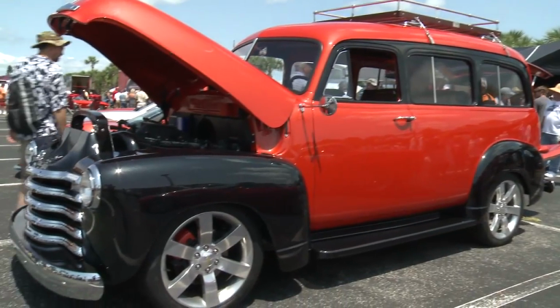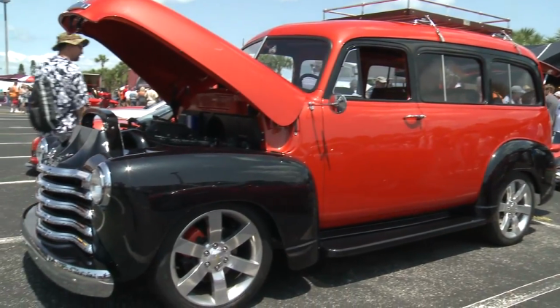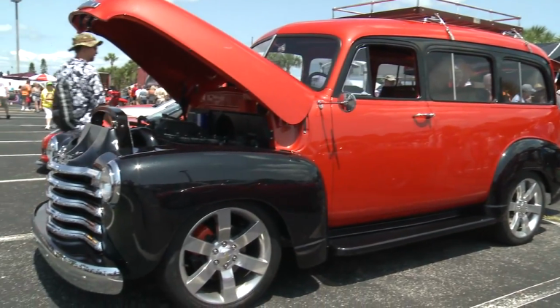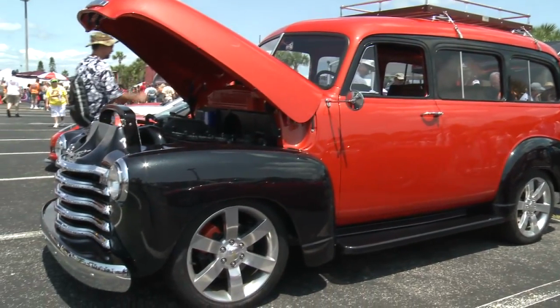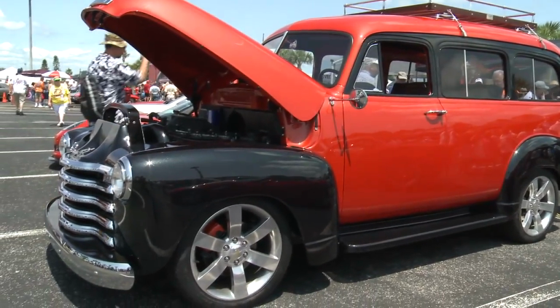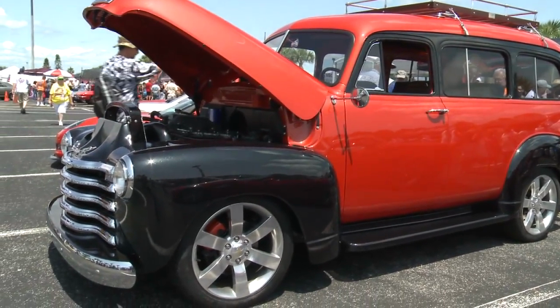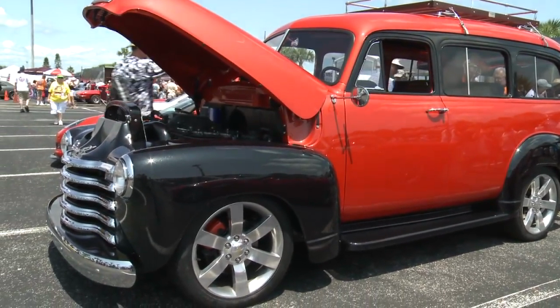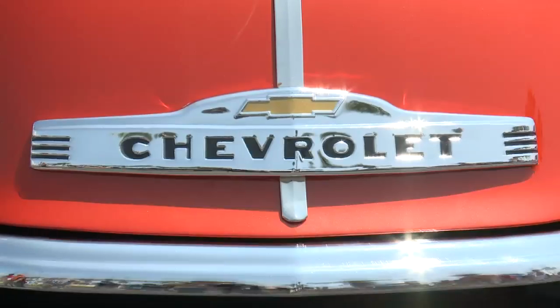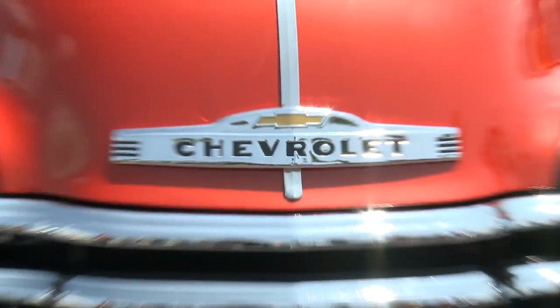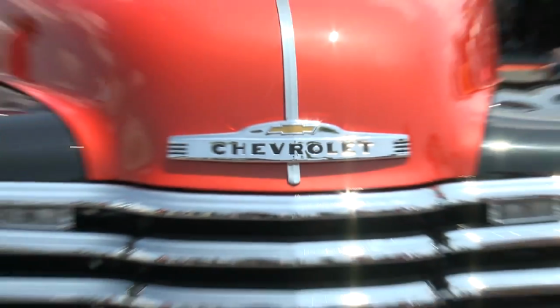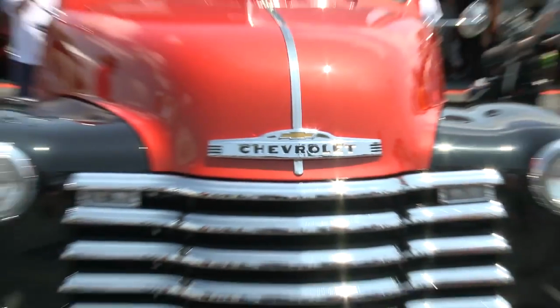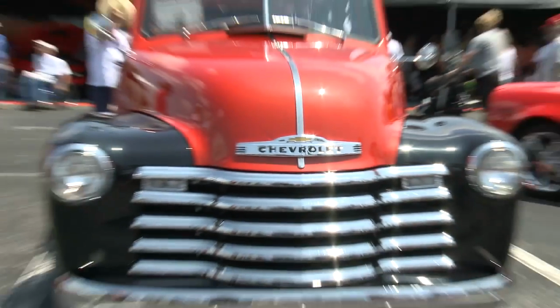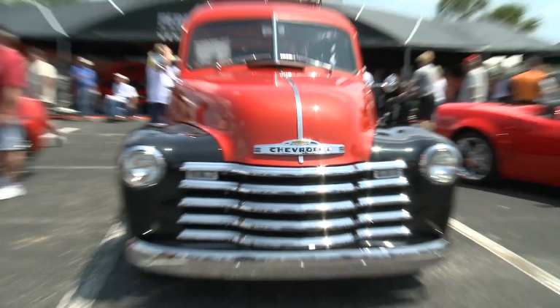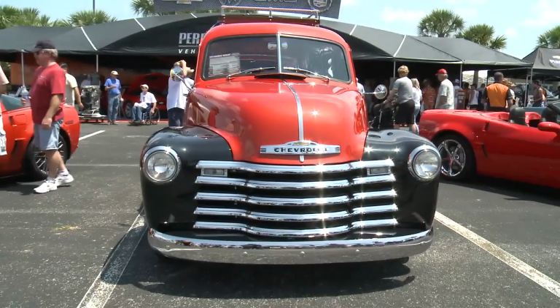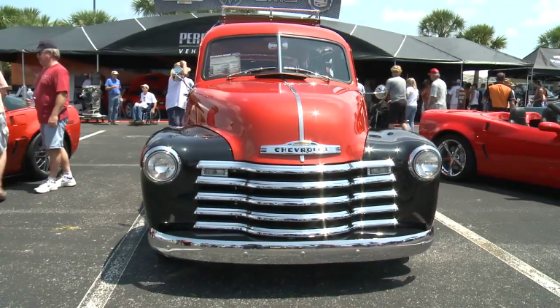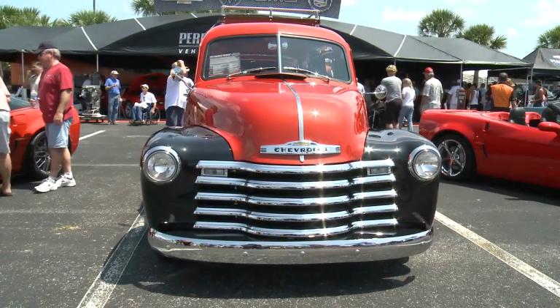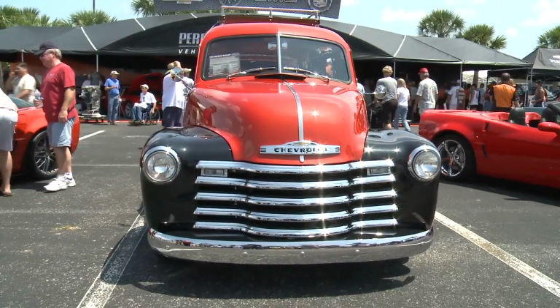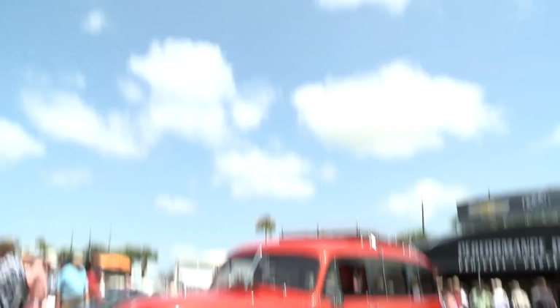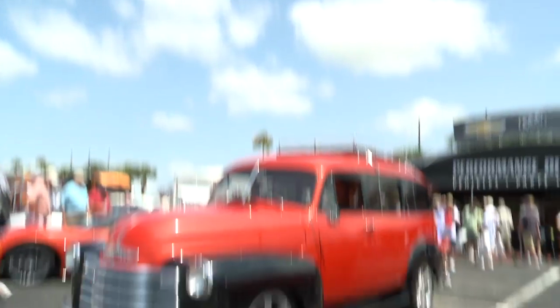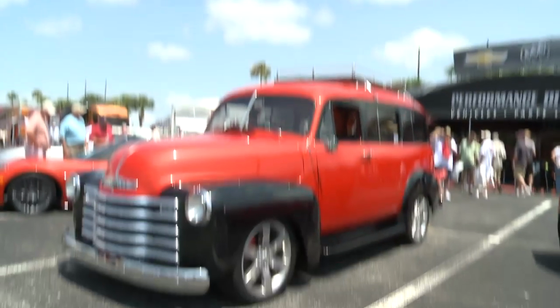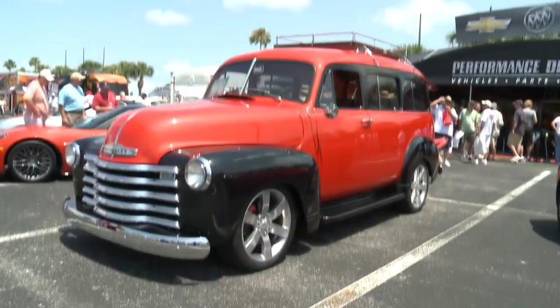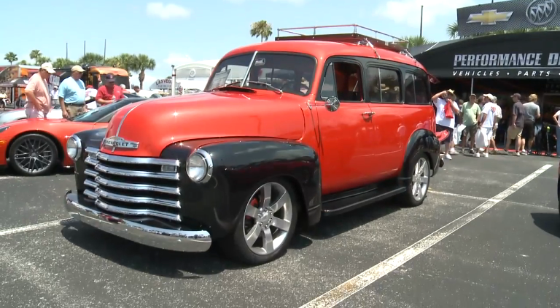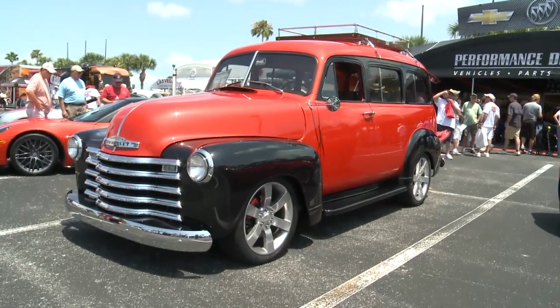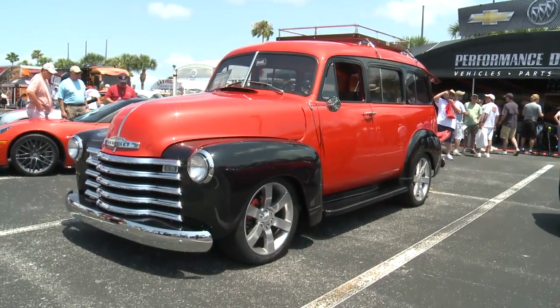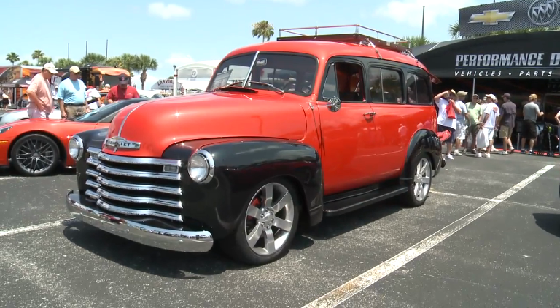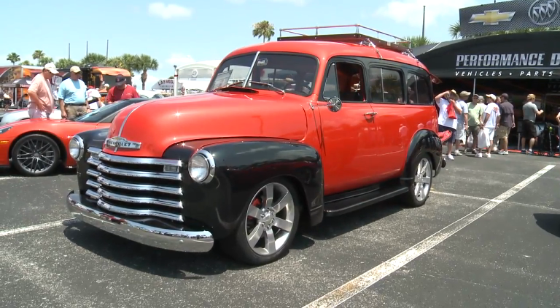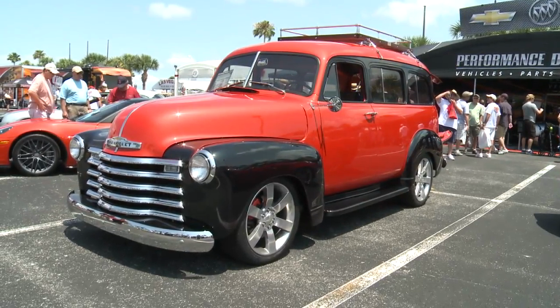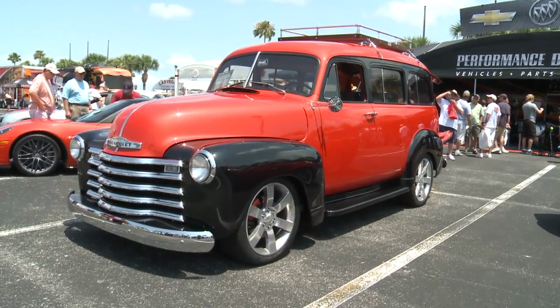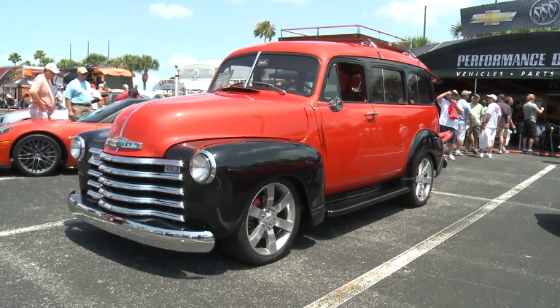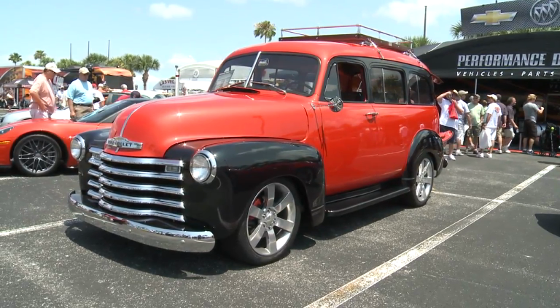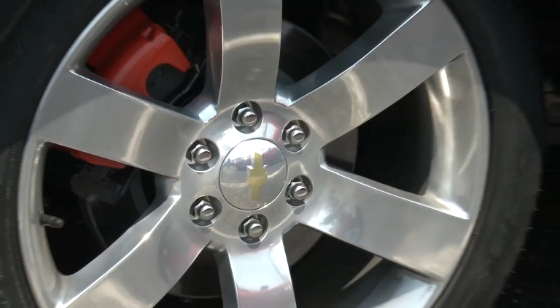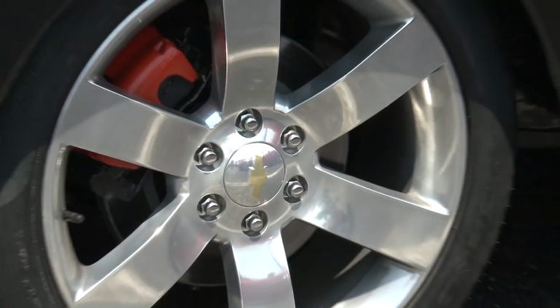We mounted the body on a 2008 Trailblazer SS chassis. We had to stretch it three inches because of the difference in the wheelbase.